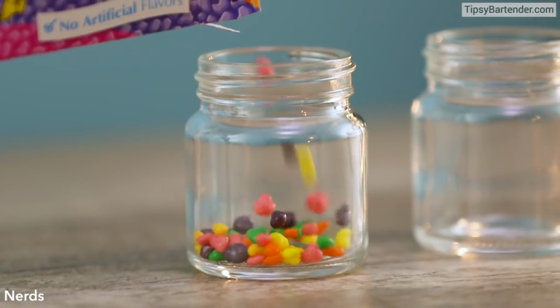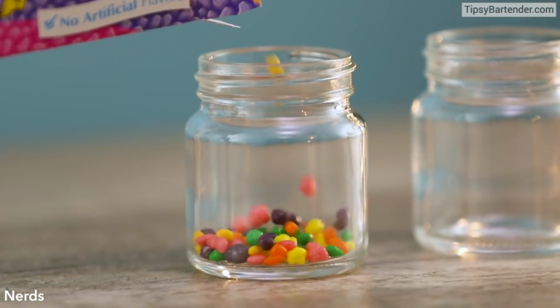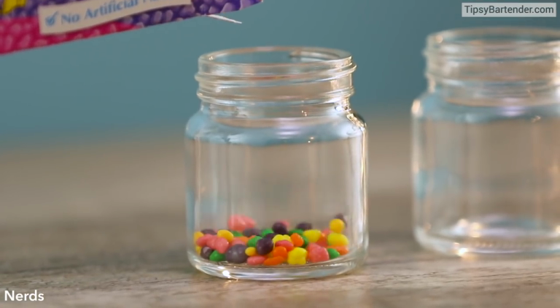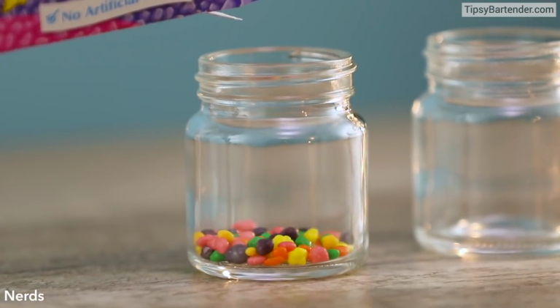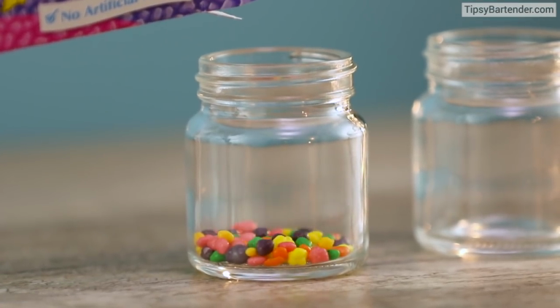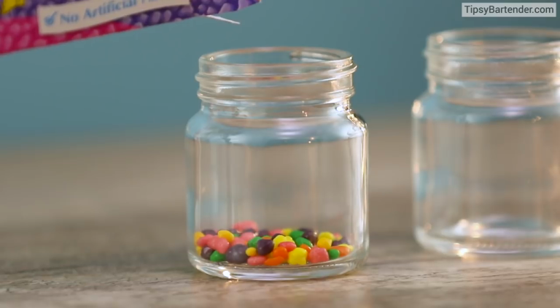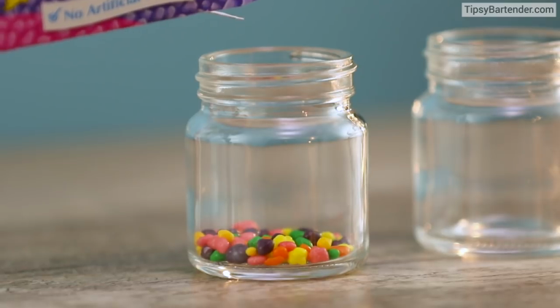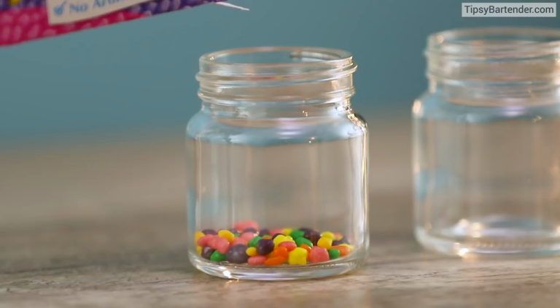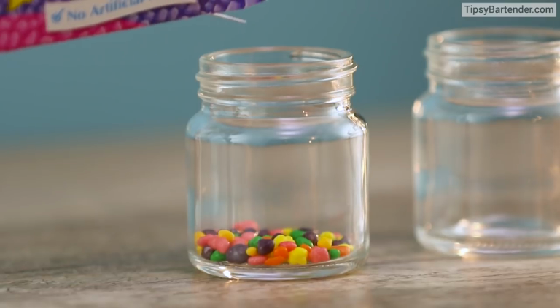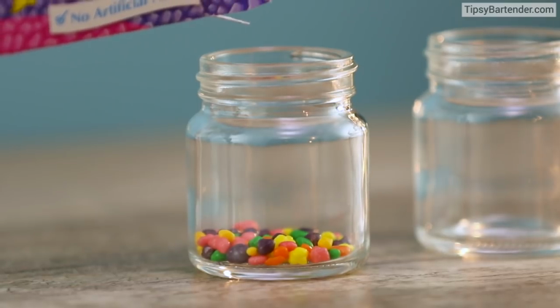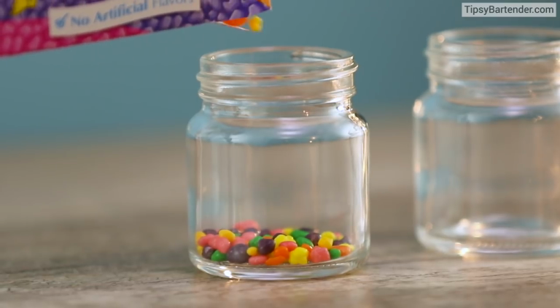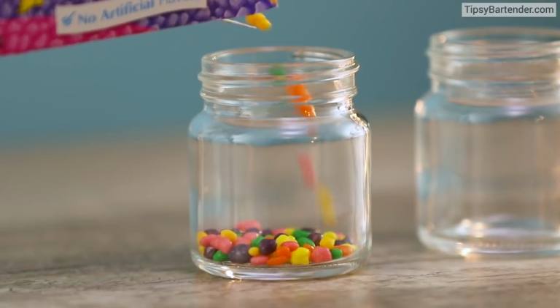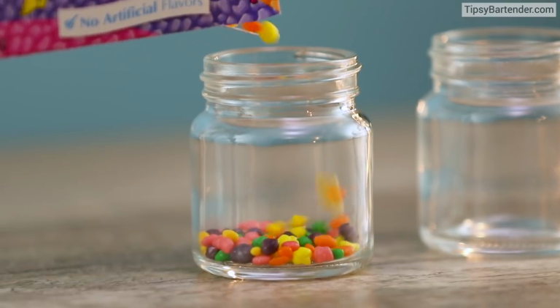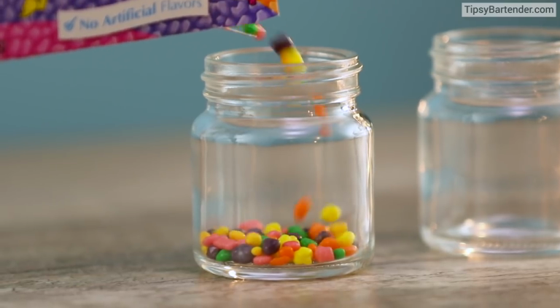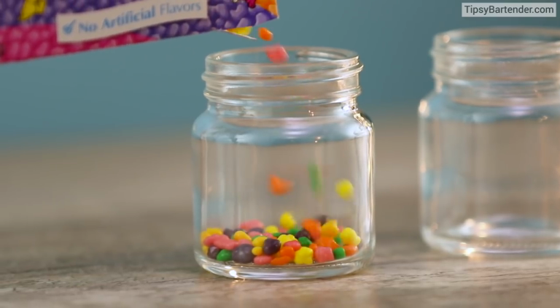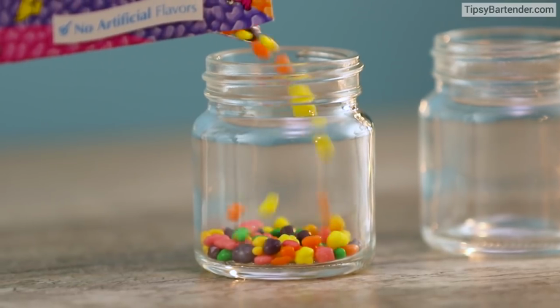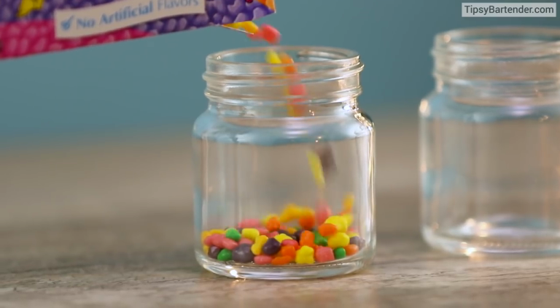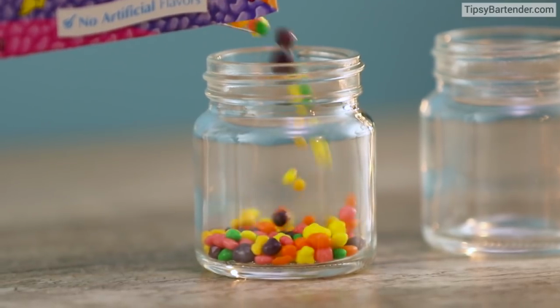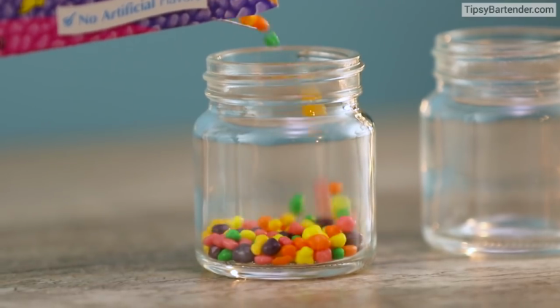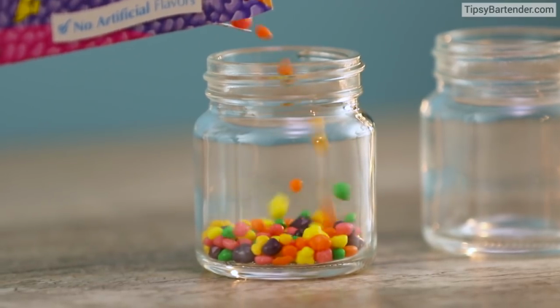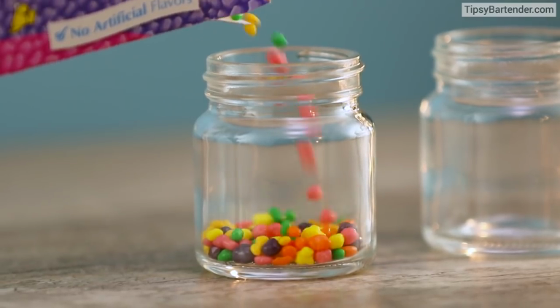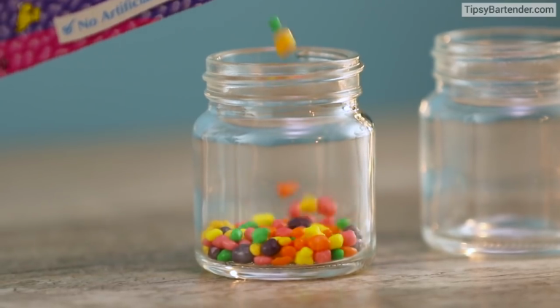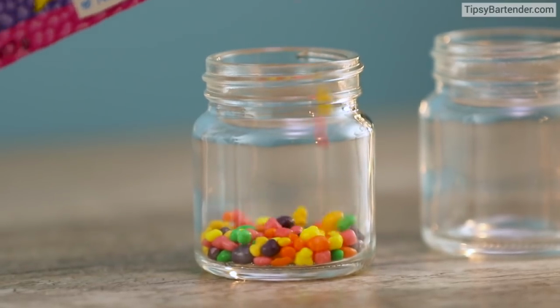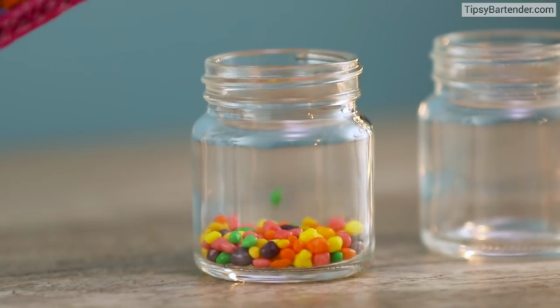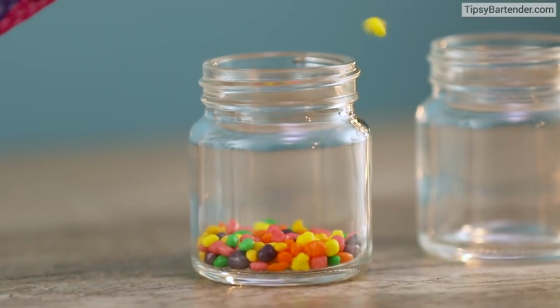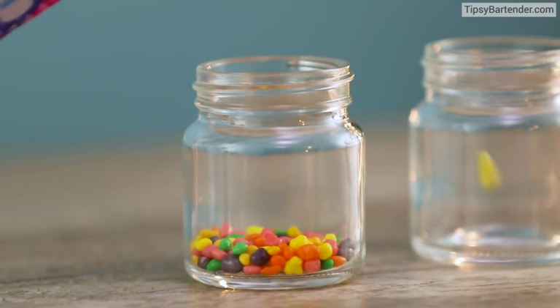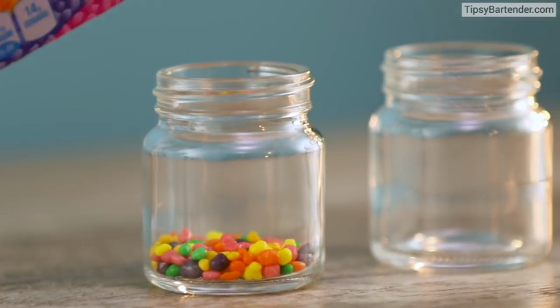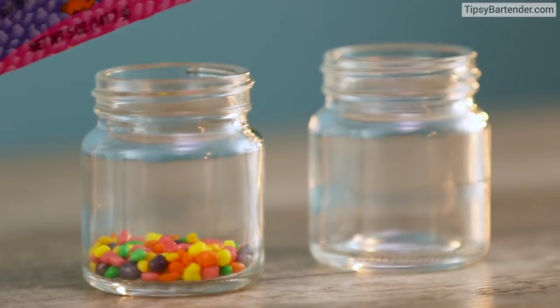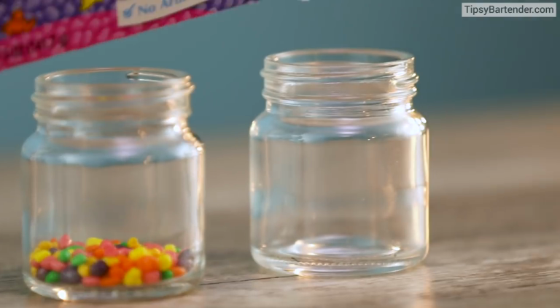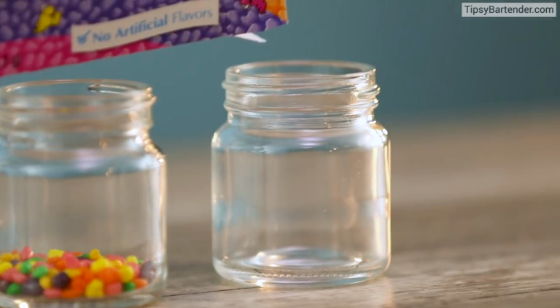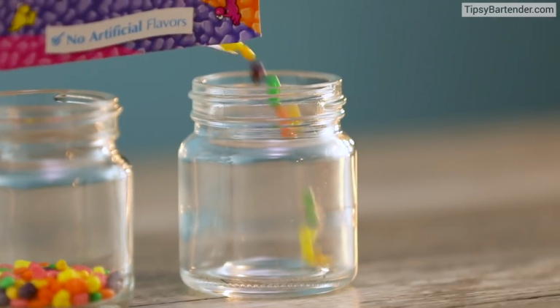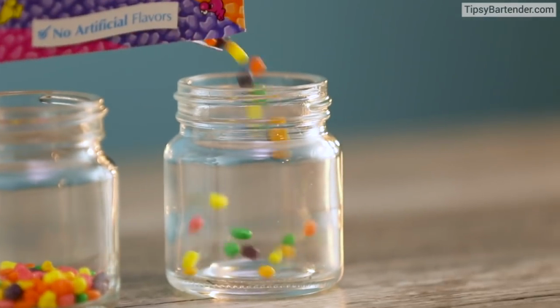Now you want to put some nerds on the bottom of your glass, because it looks like those little pebbles in your fishbowl.